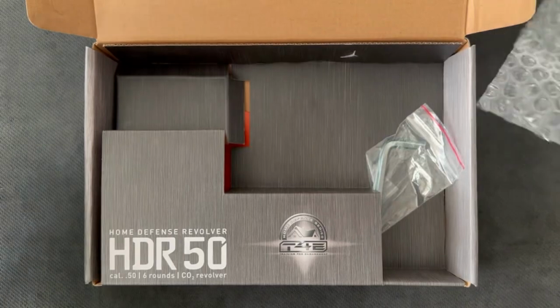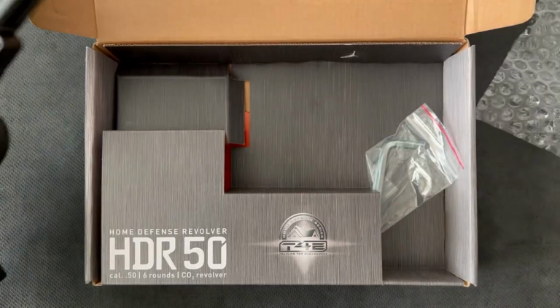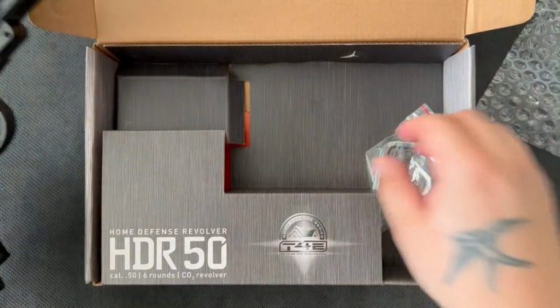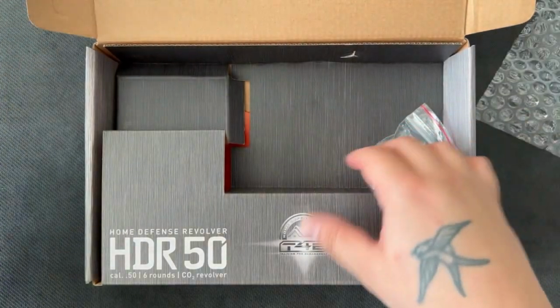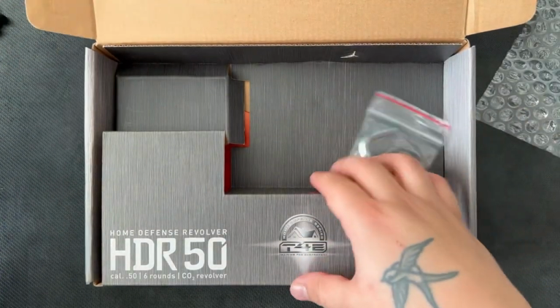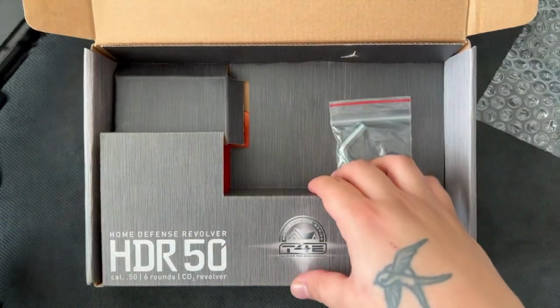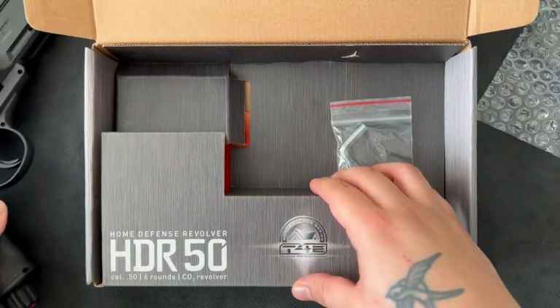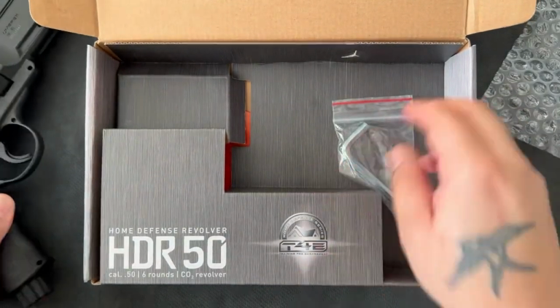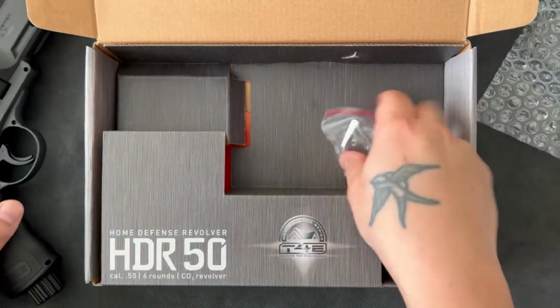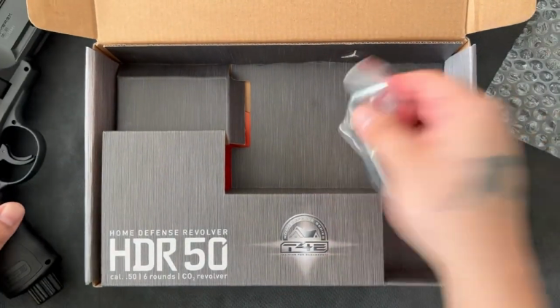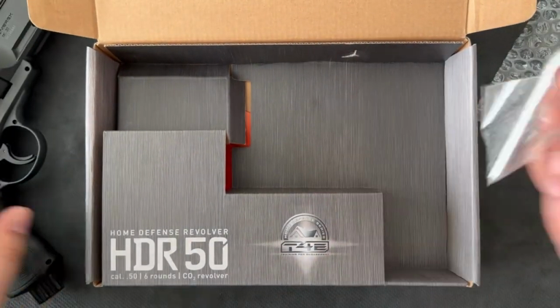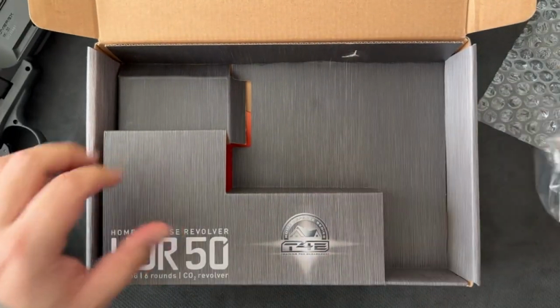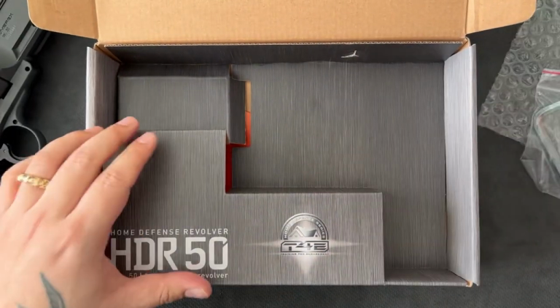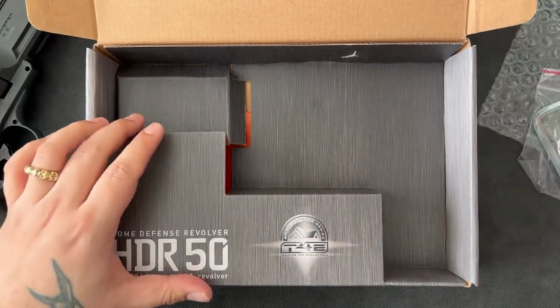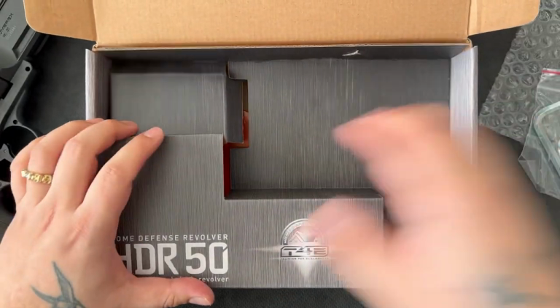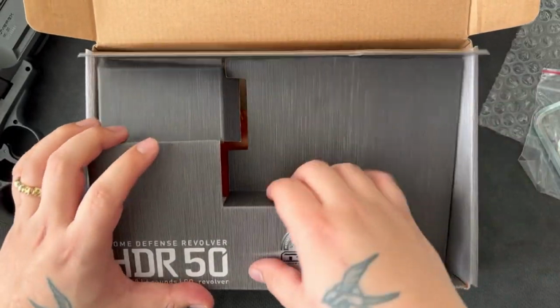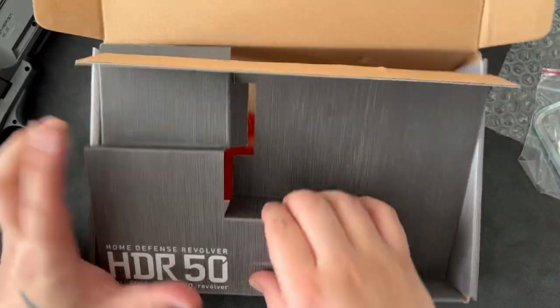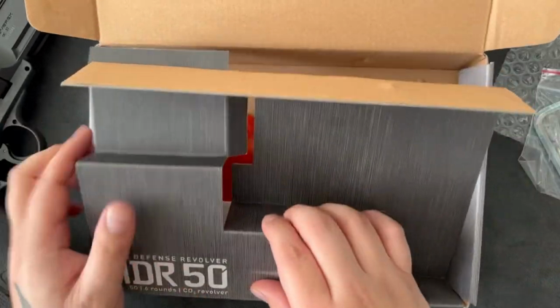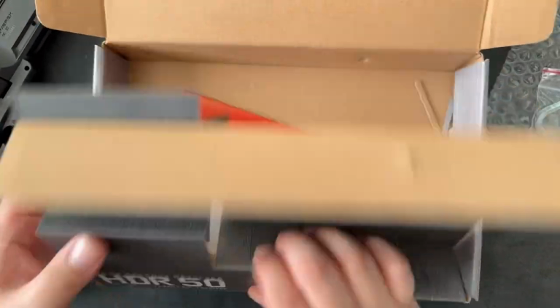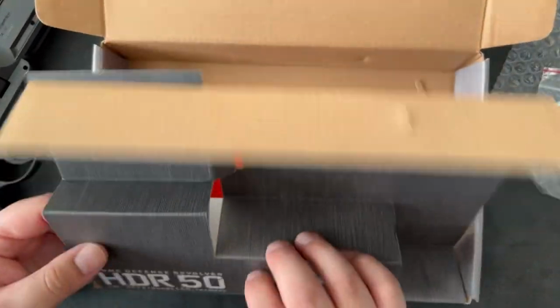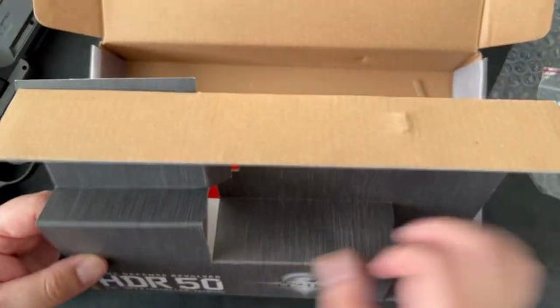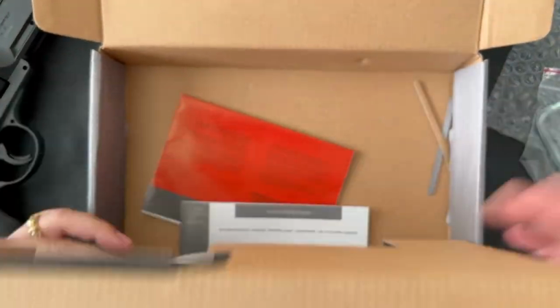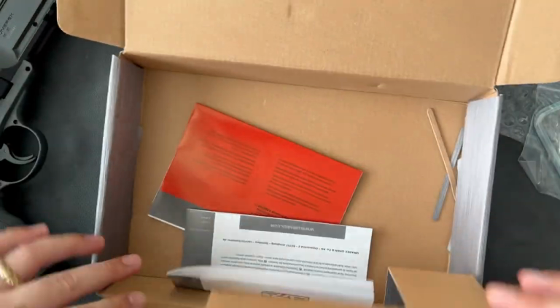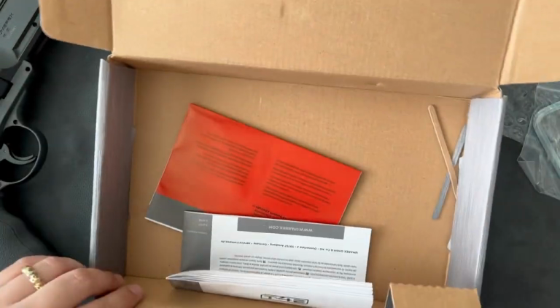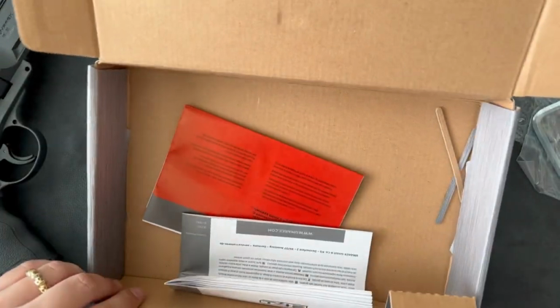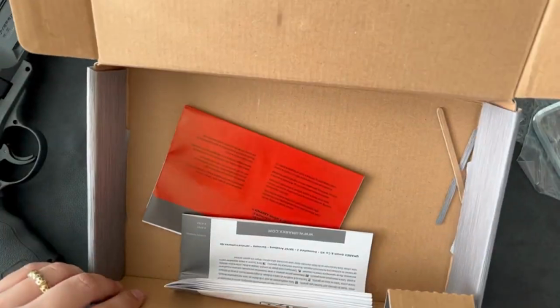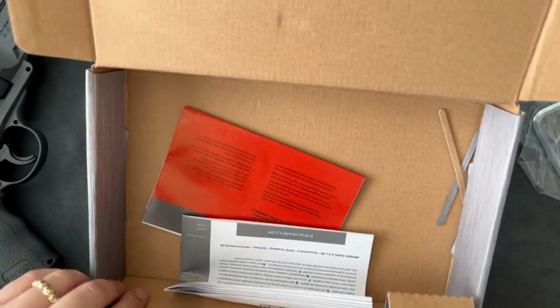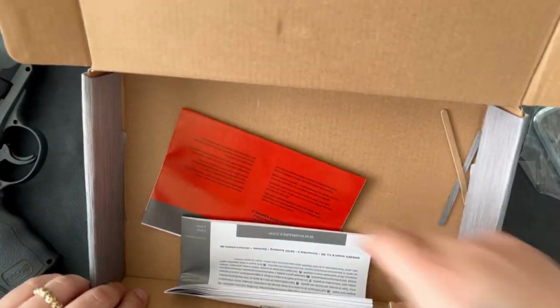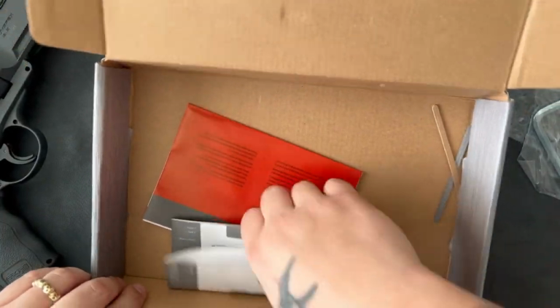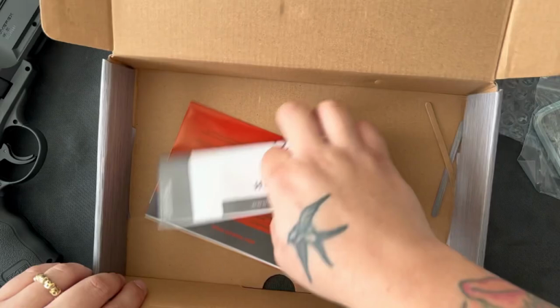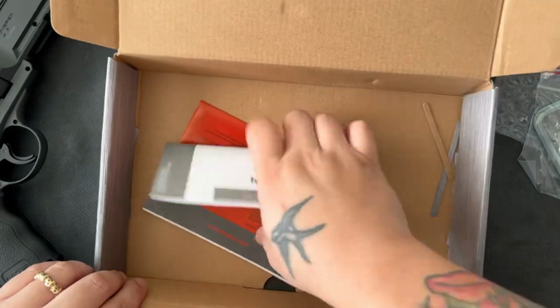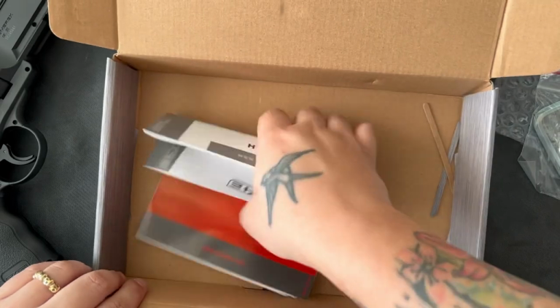What else do you get in the box? A key obviously, some bubble wrap, and some paperwork.